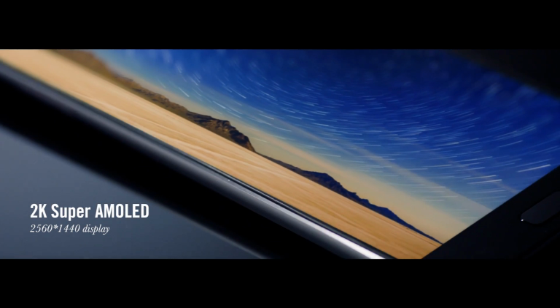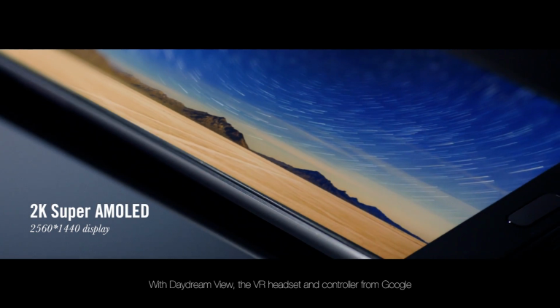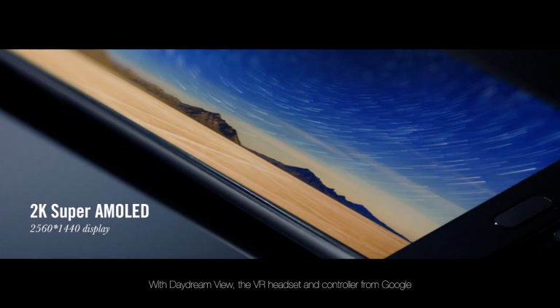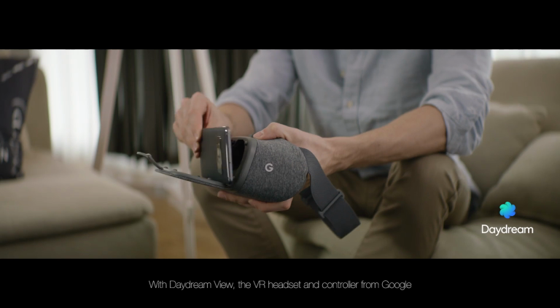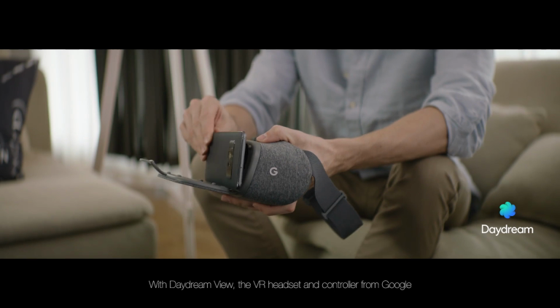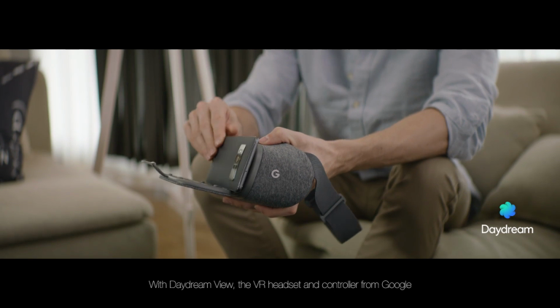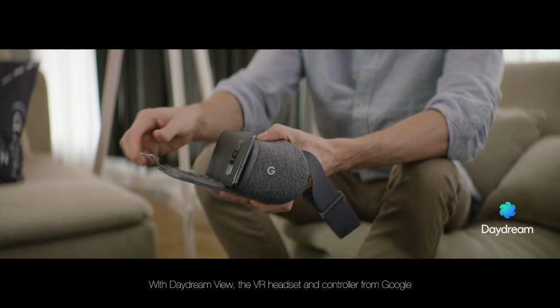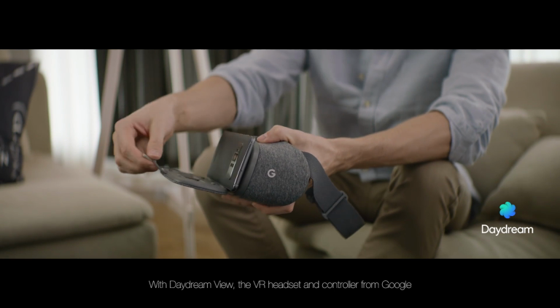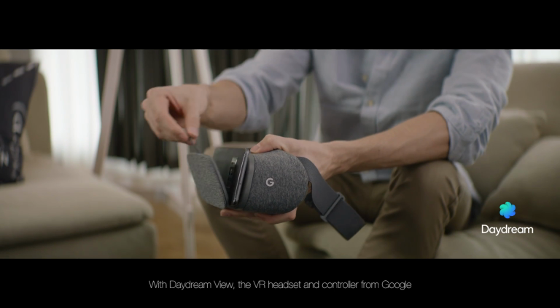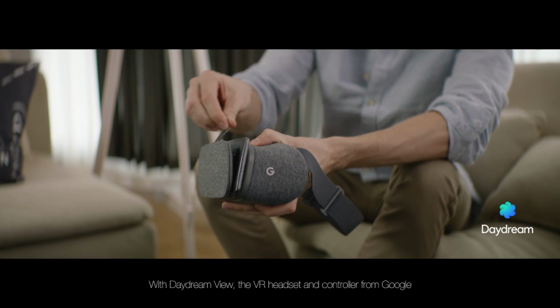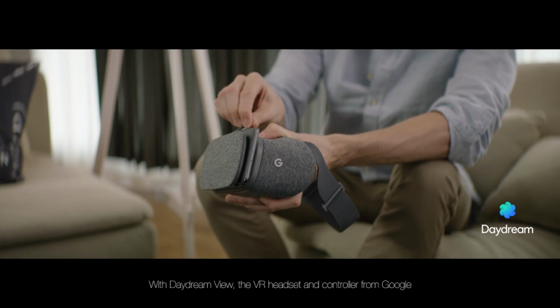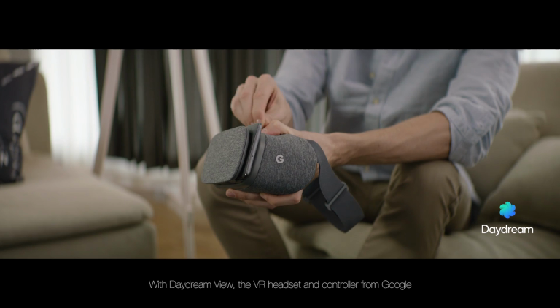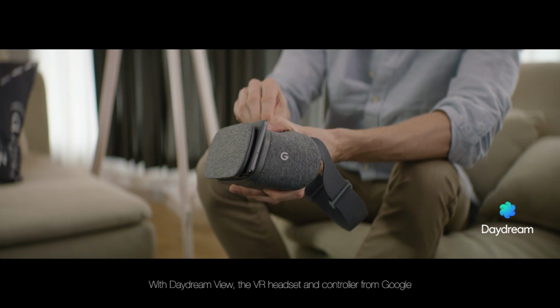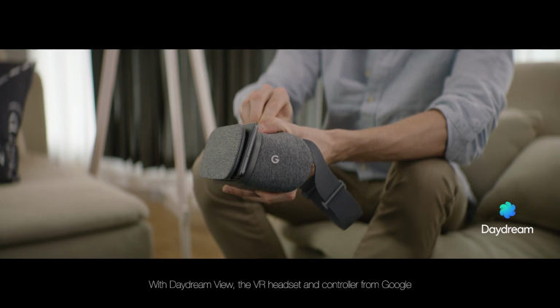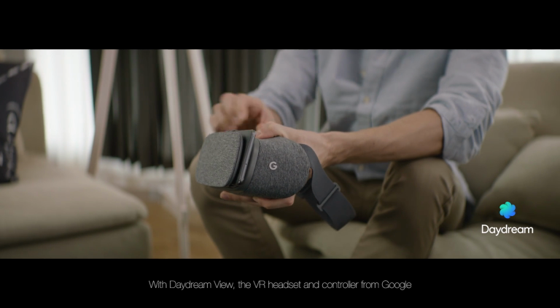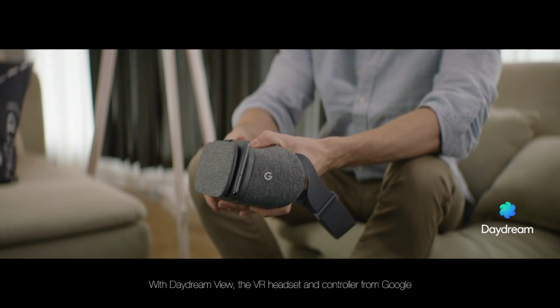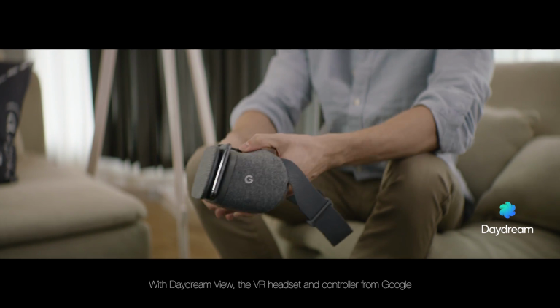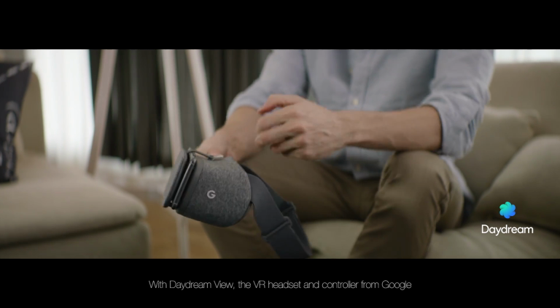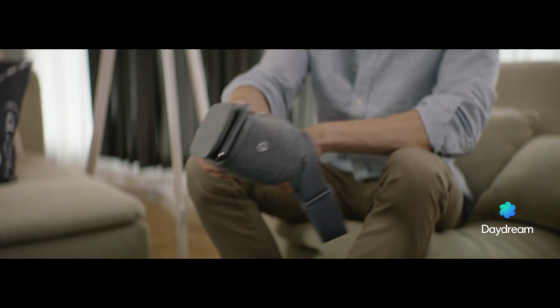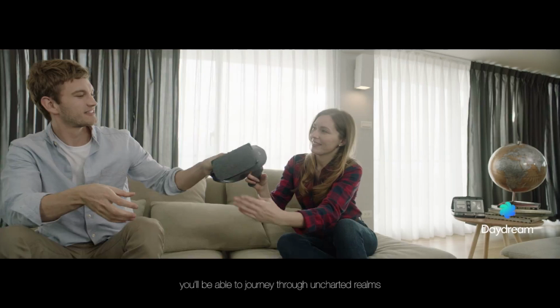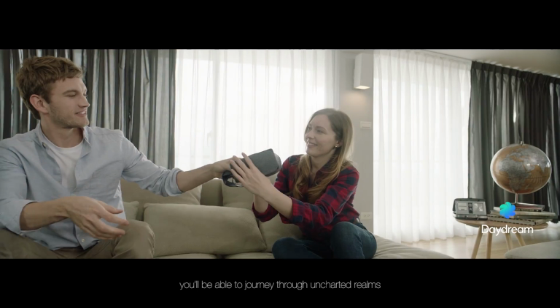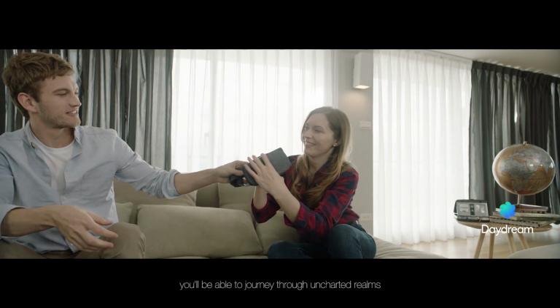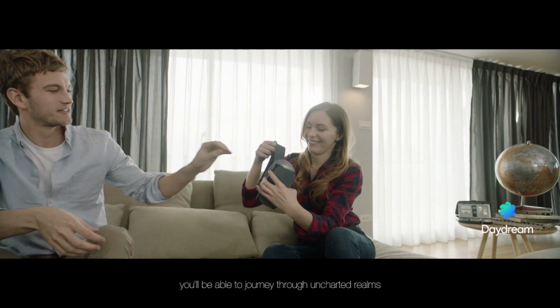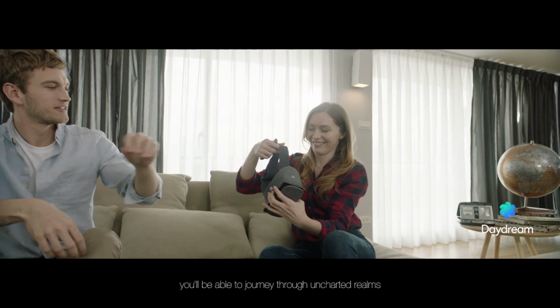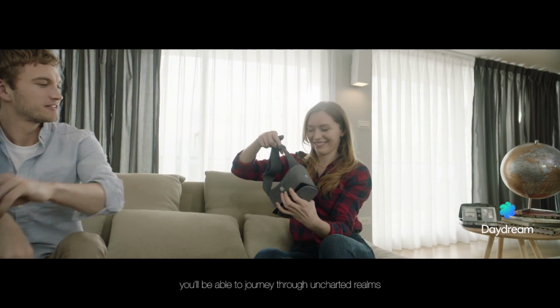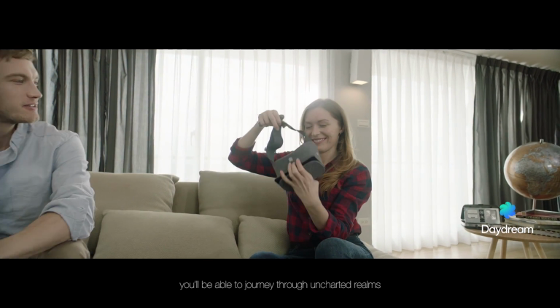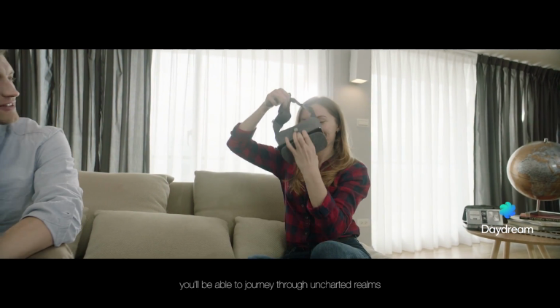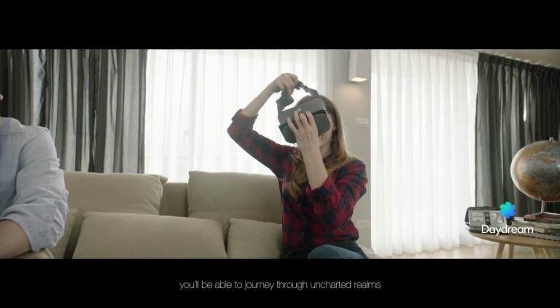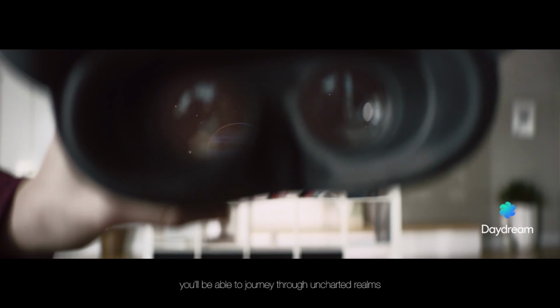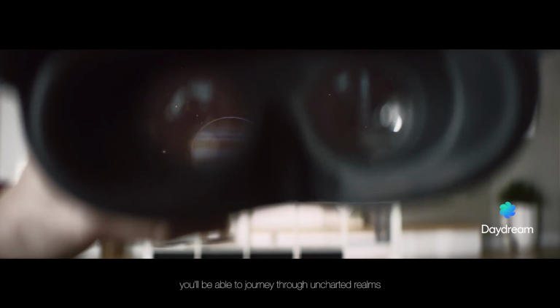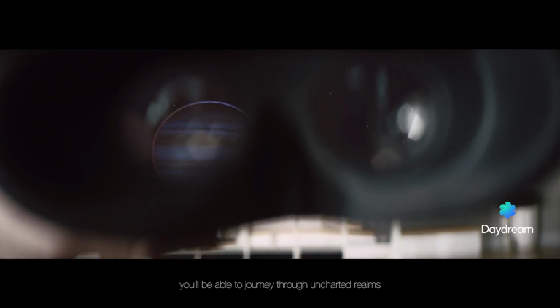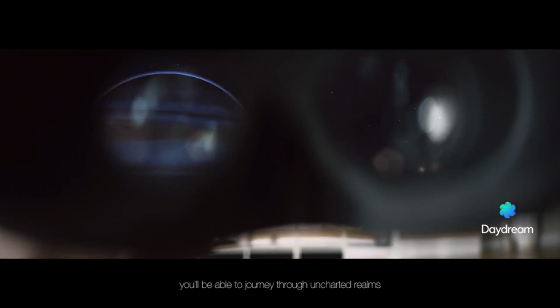With Daydream View, the VR headset and controller from Google, you'll be able to journey through uncharted realms.